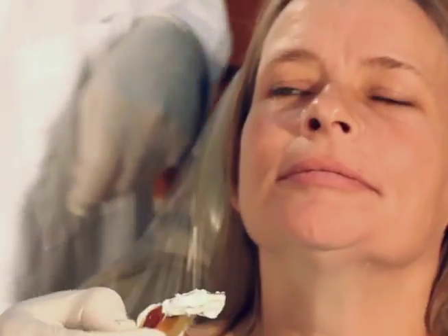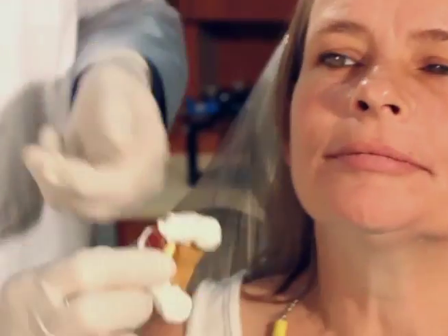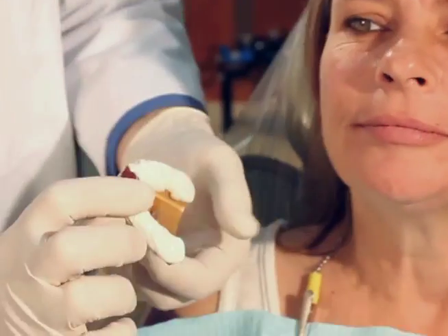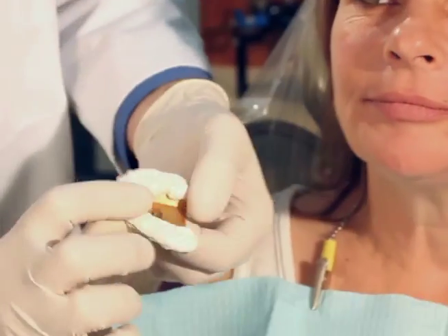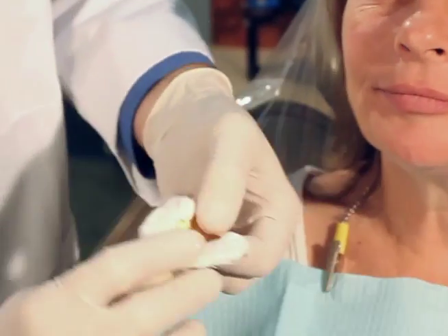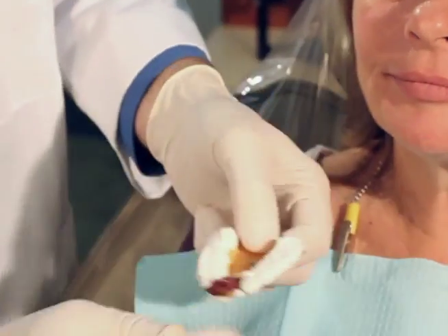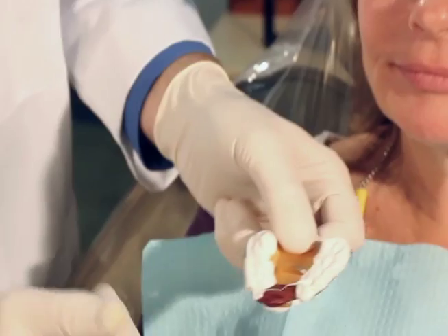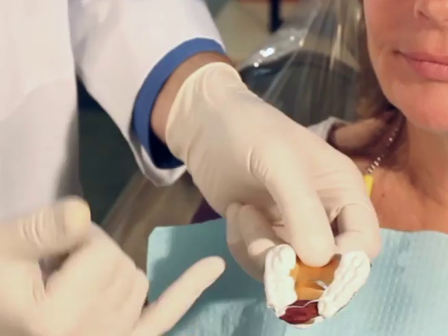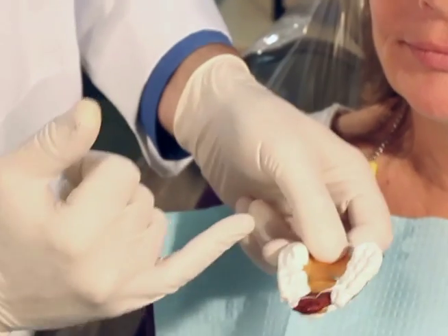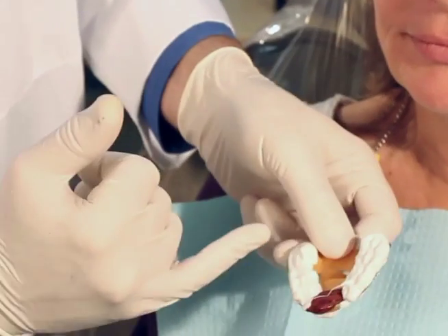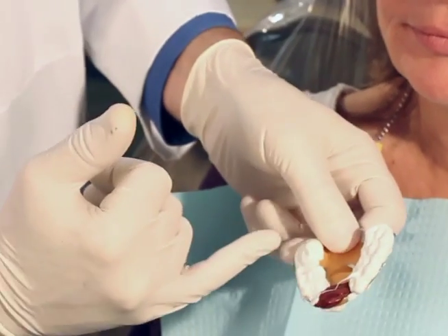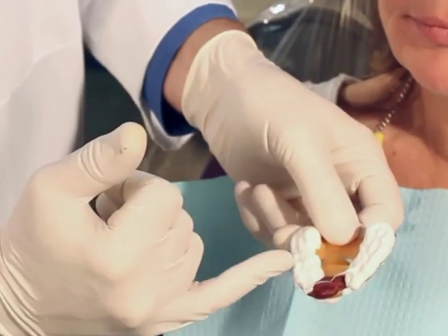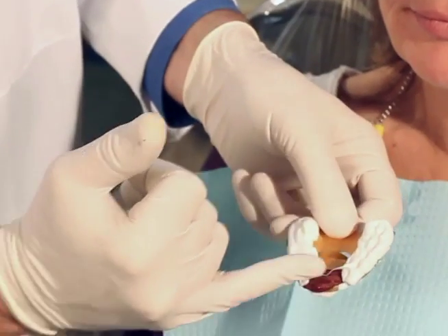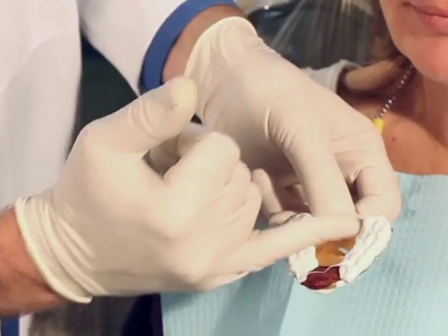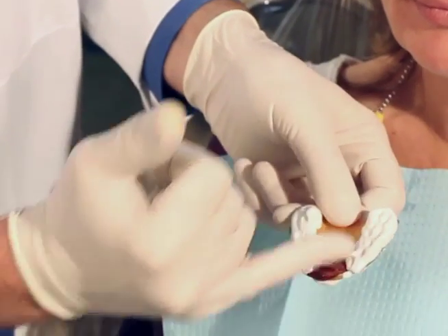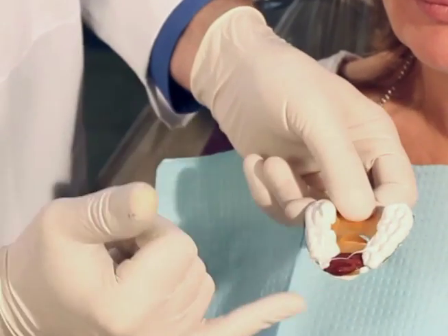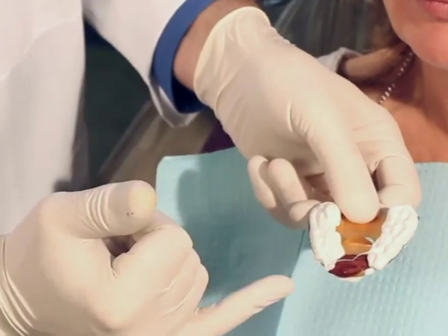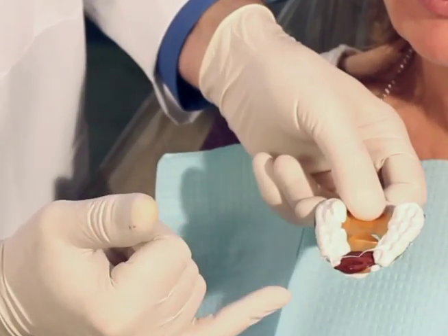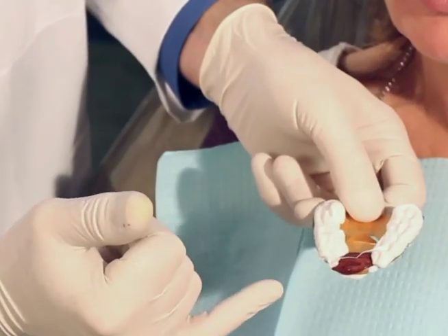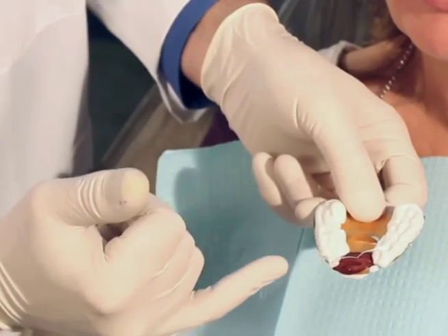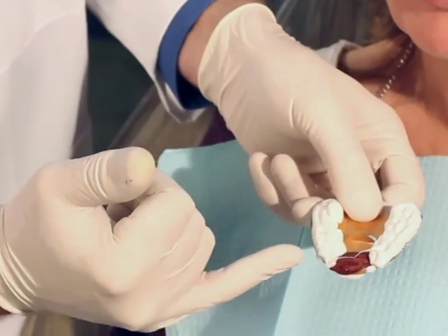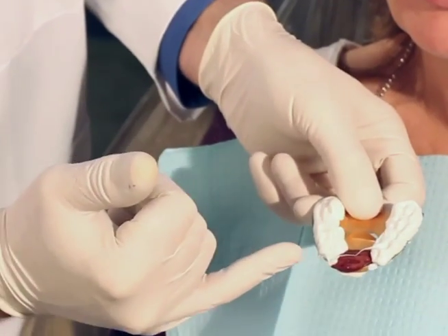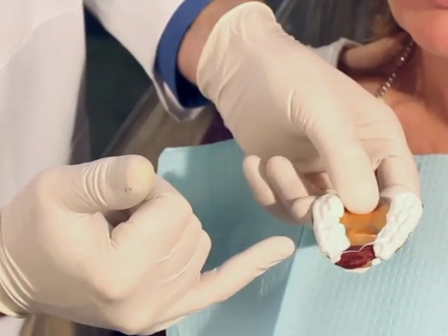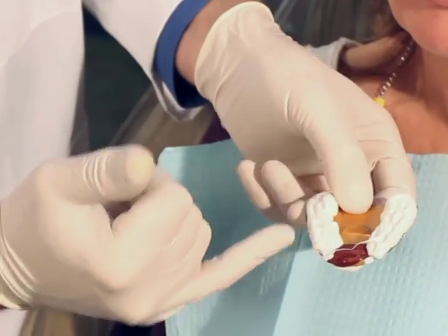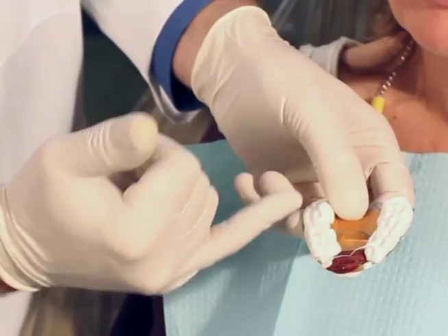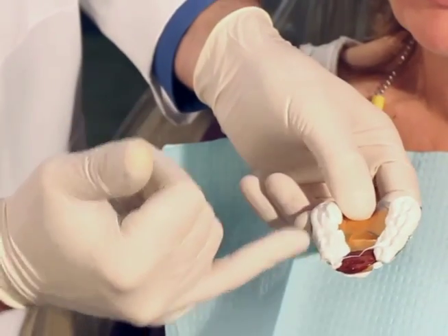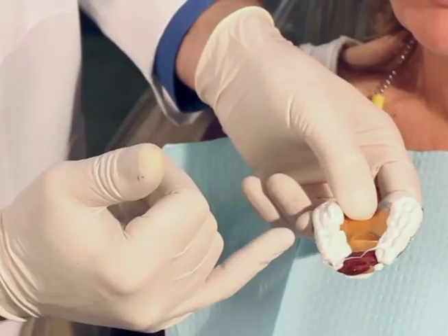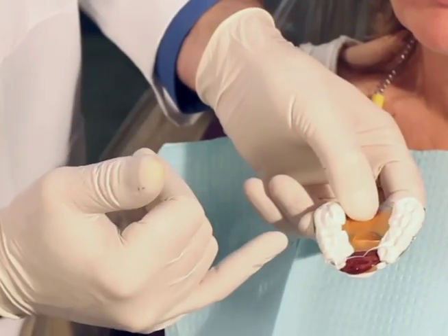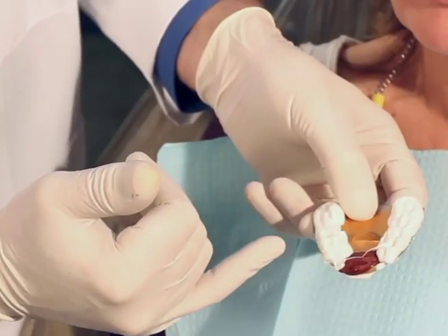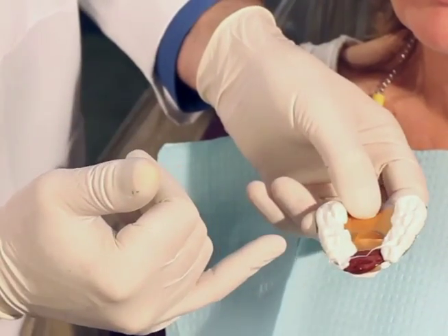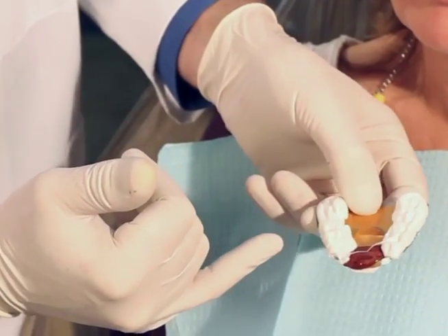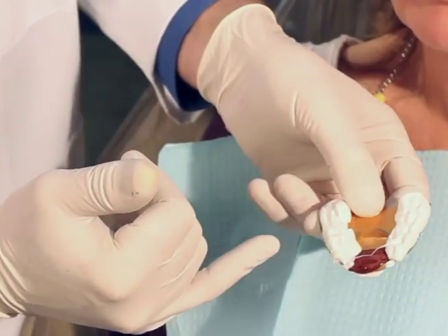We can see that we do have indentations of the posterior teeth for programming our protrusive pathway into the articulator when we get to the laboratory.